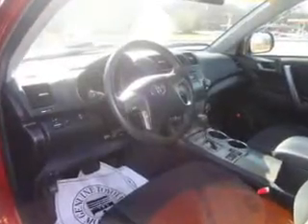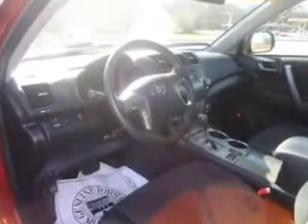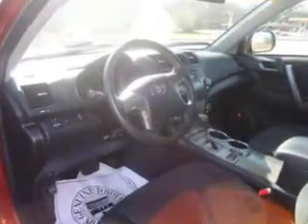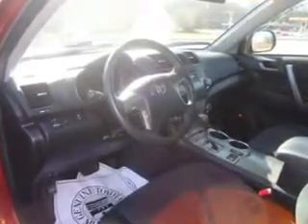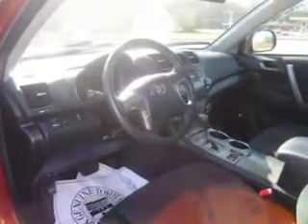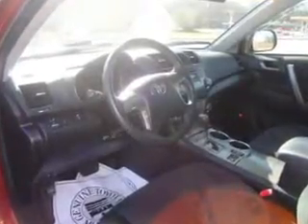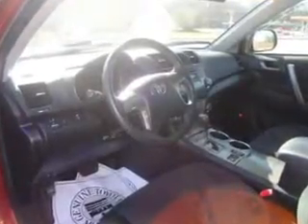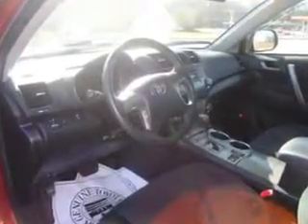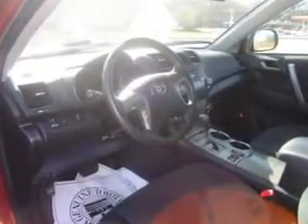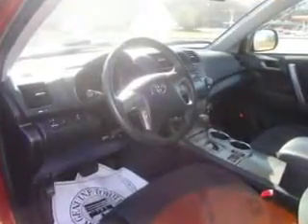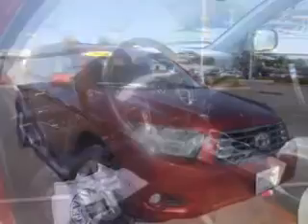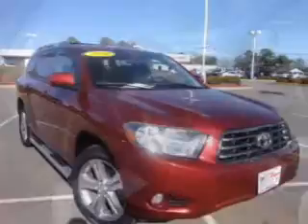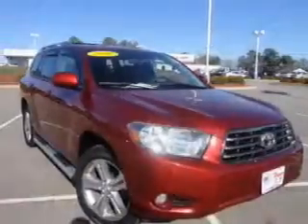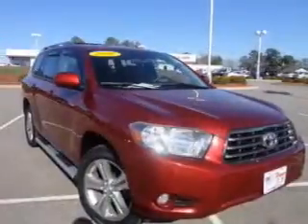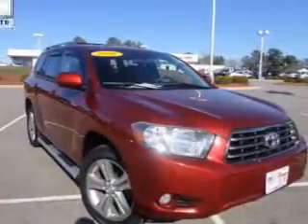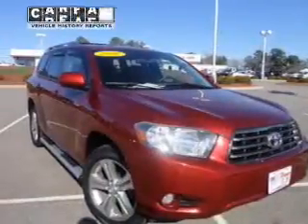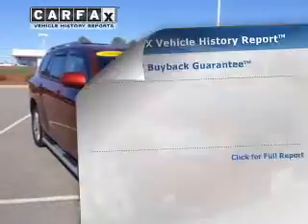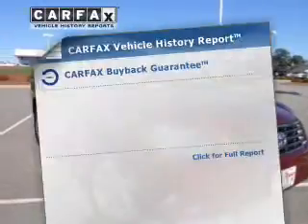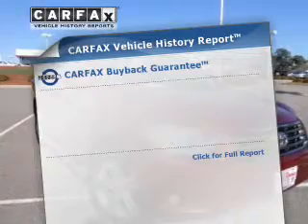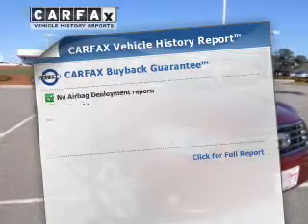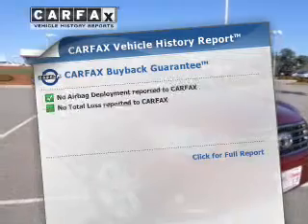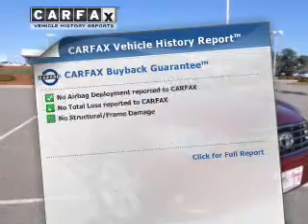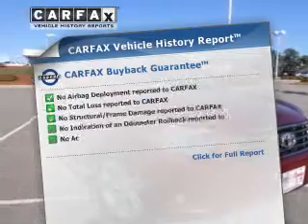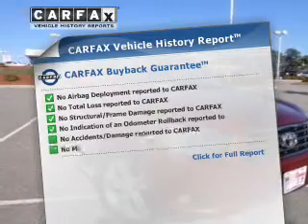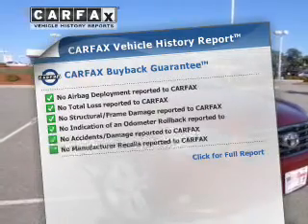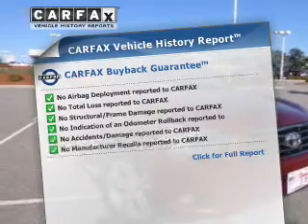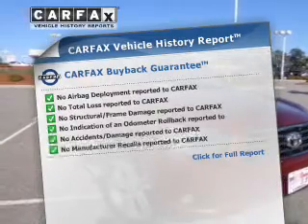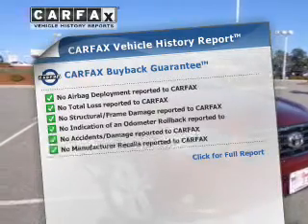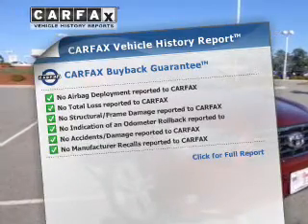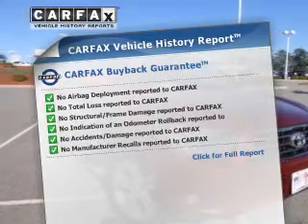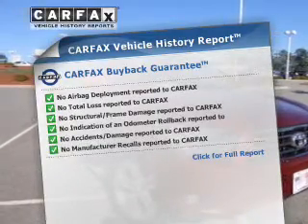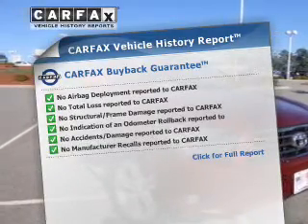Let the outside in with a power convertible roof. Carfax has offered to provide you with peace of mind.